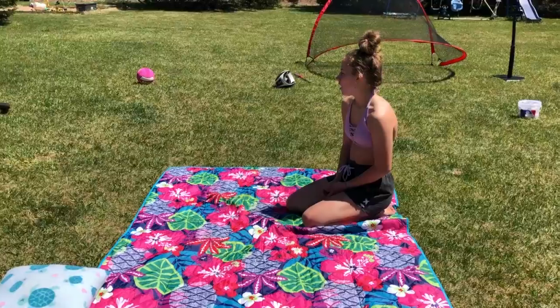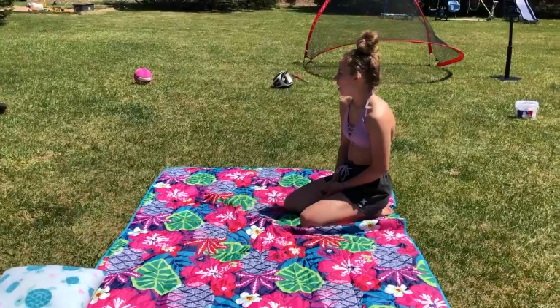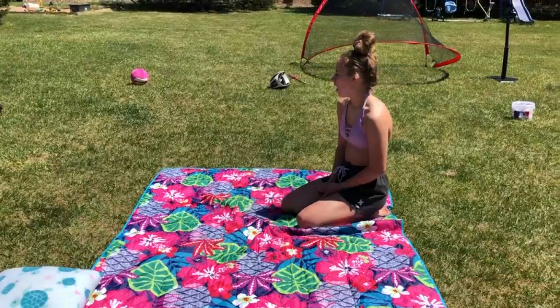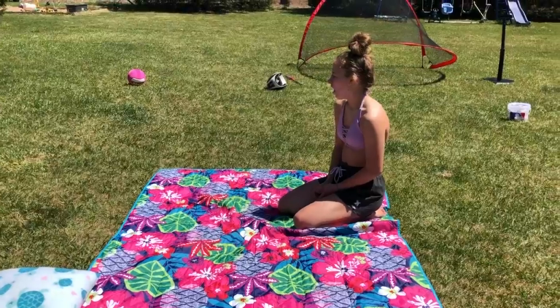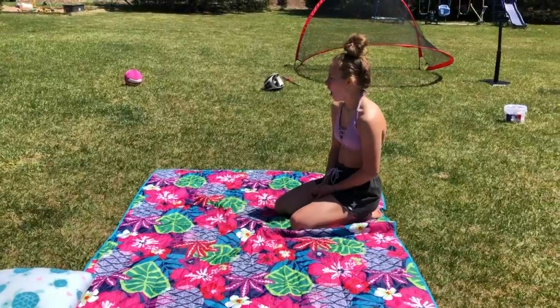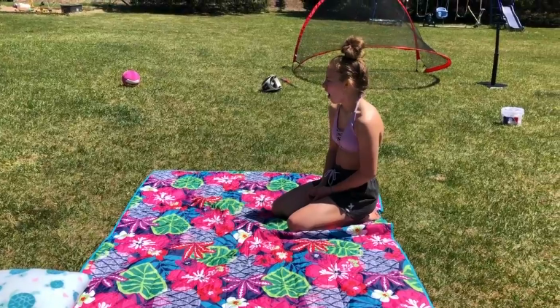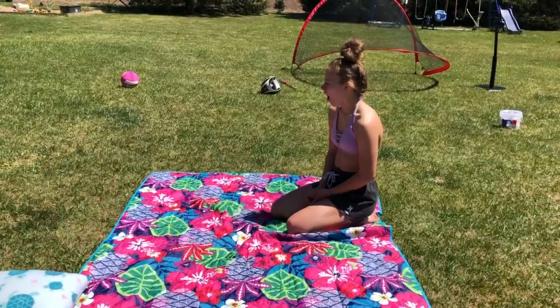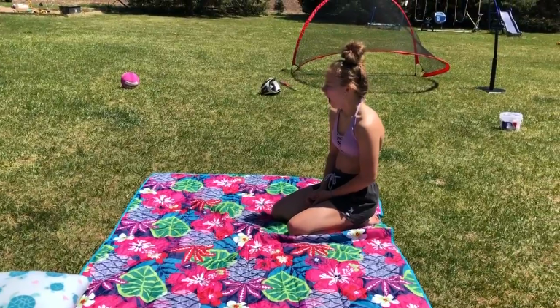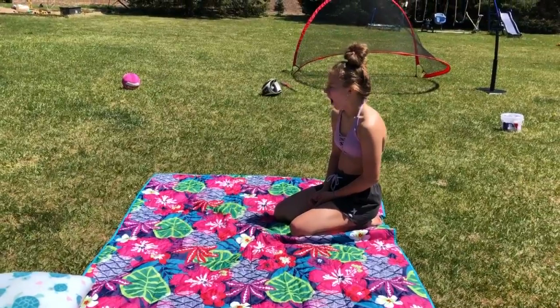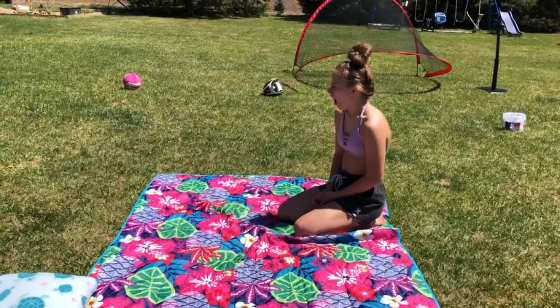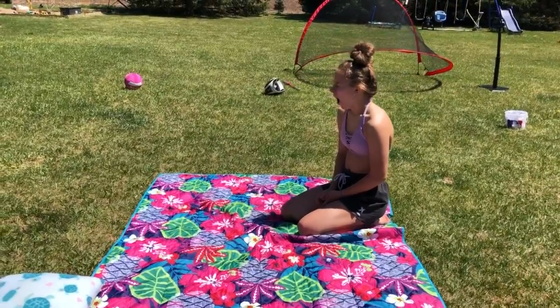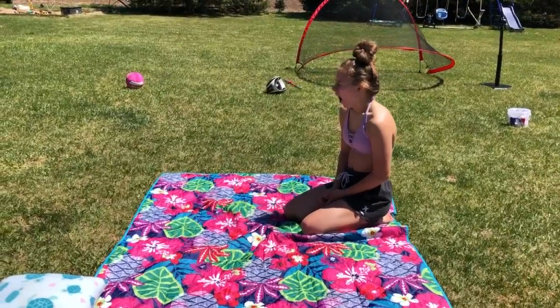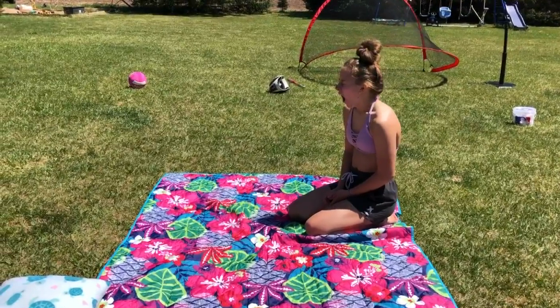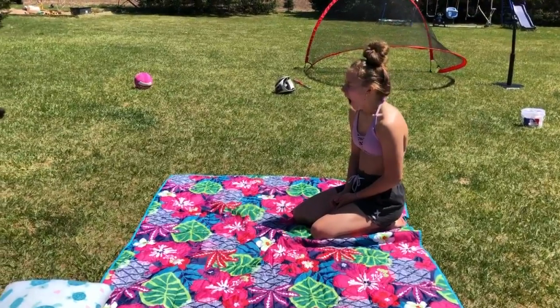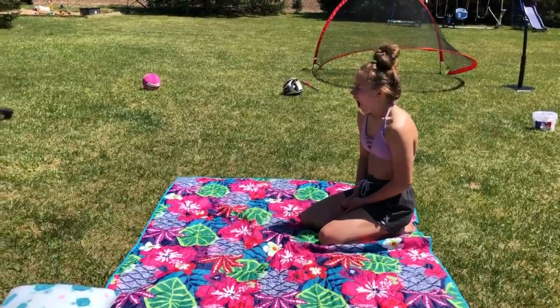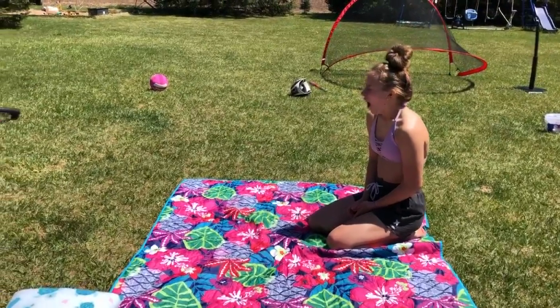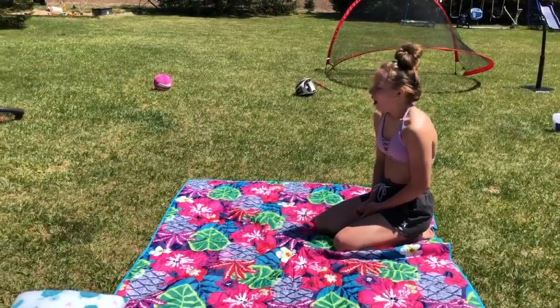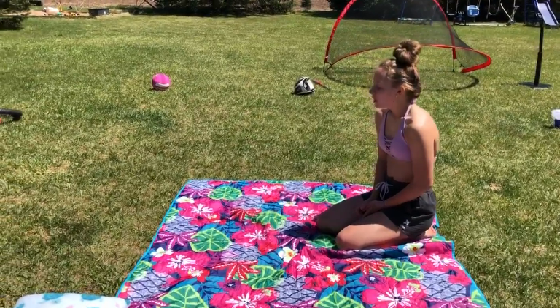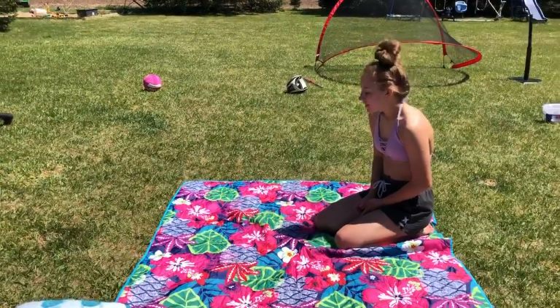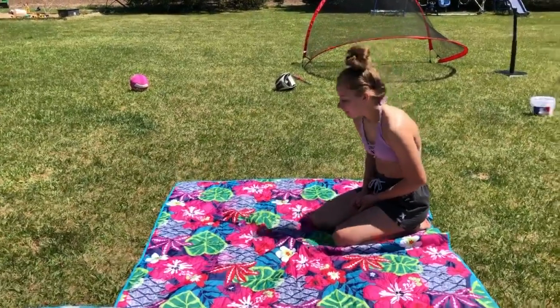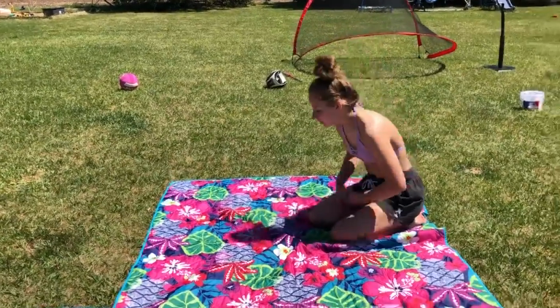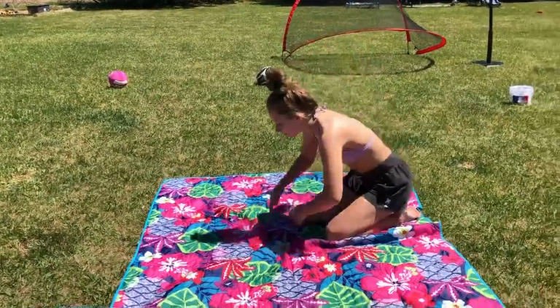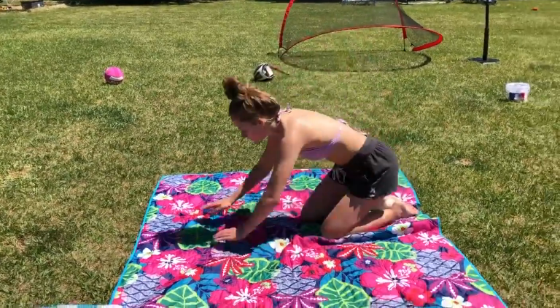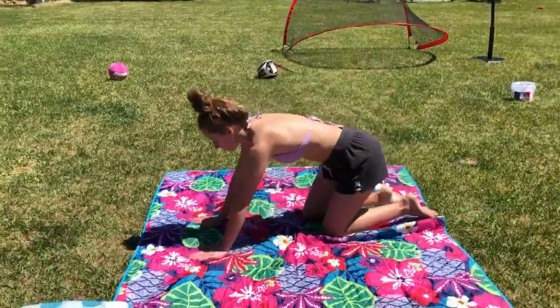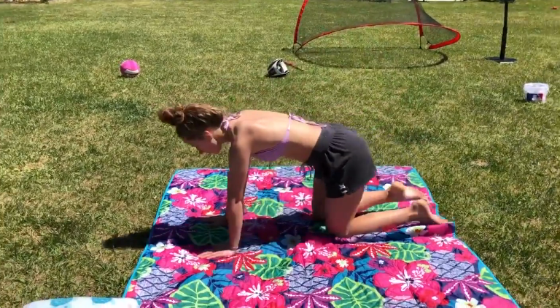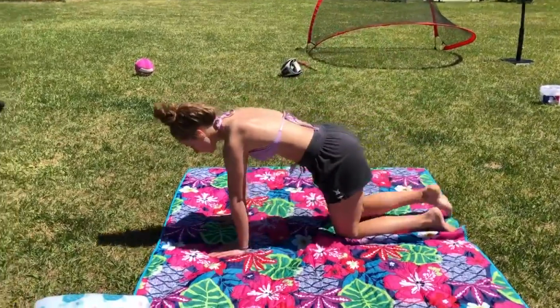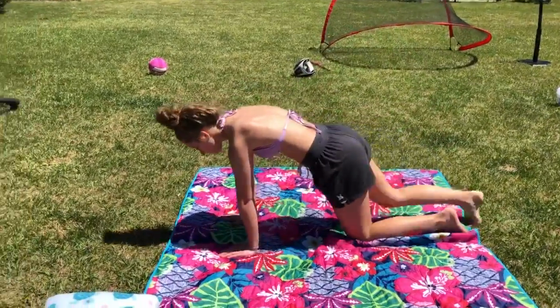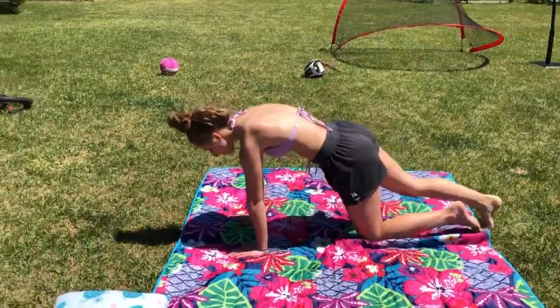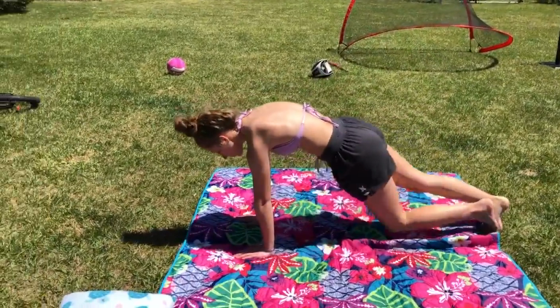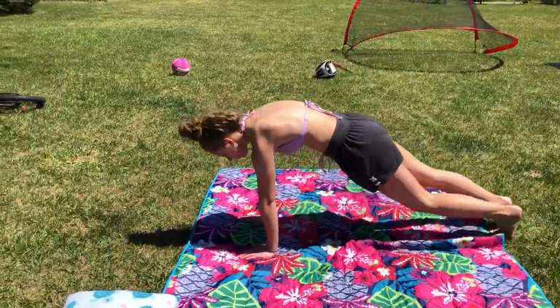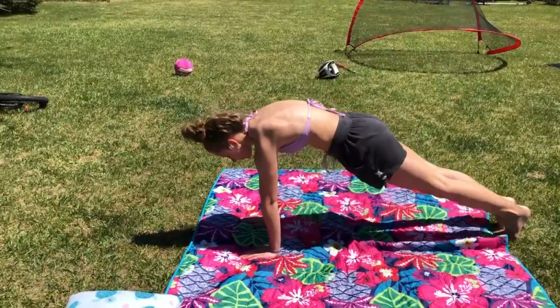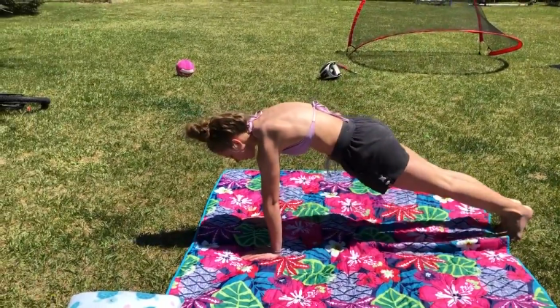All right, ladies, on to our core. So we're going to hold push-up to start with a 10-second hold.